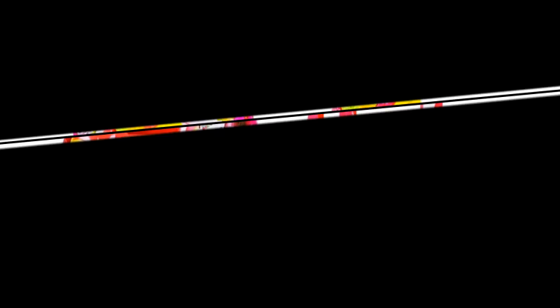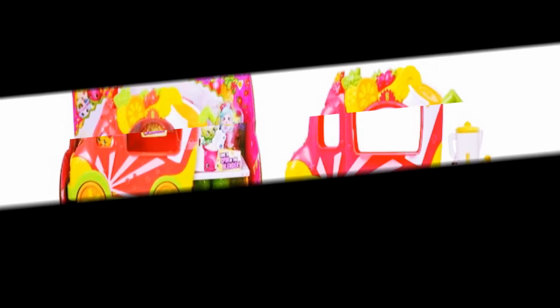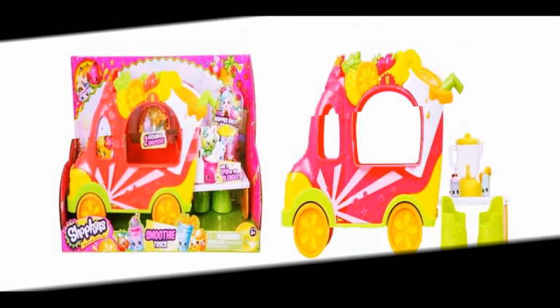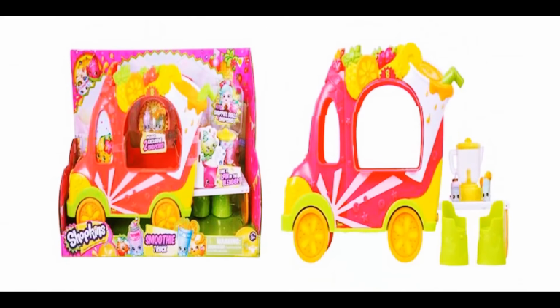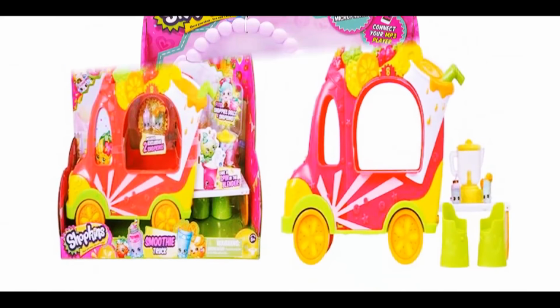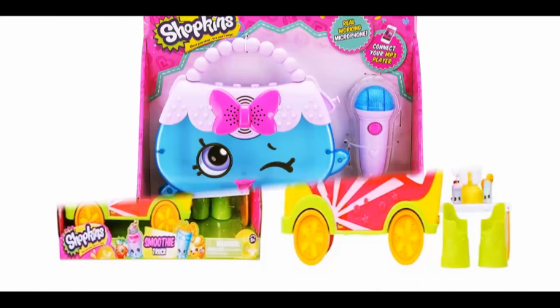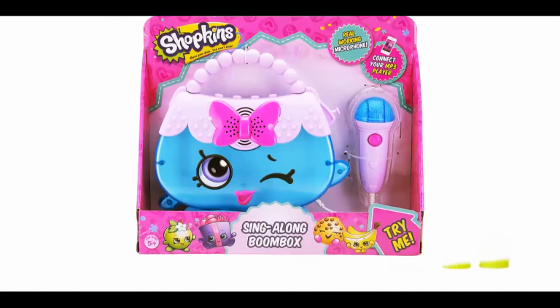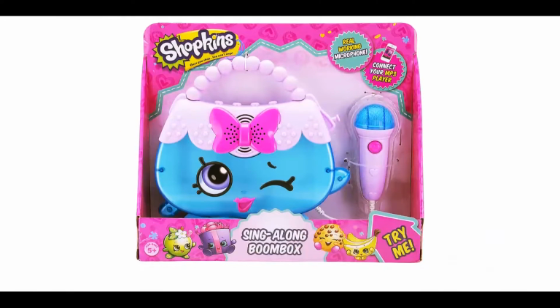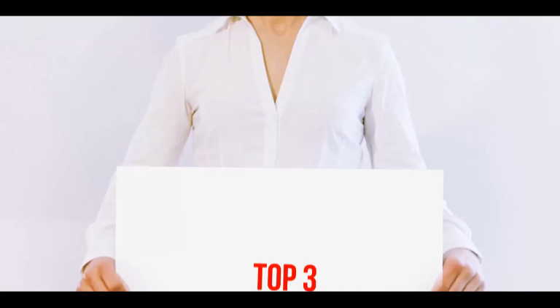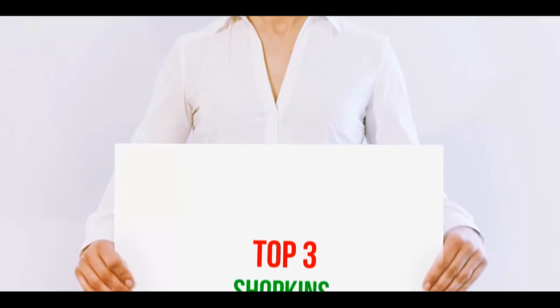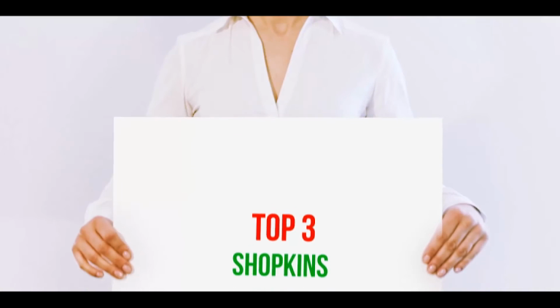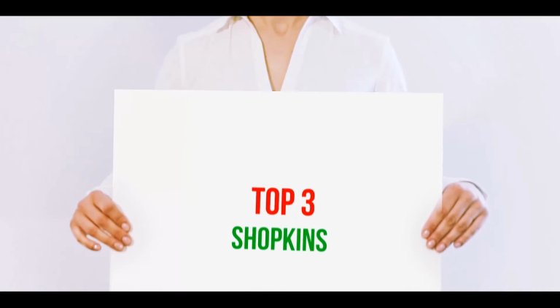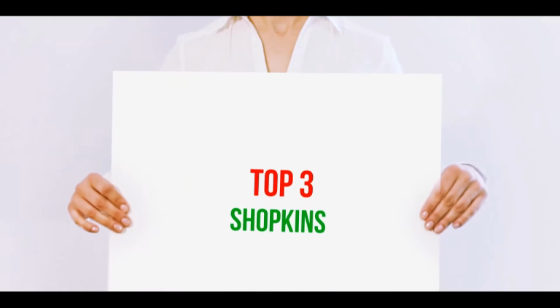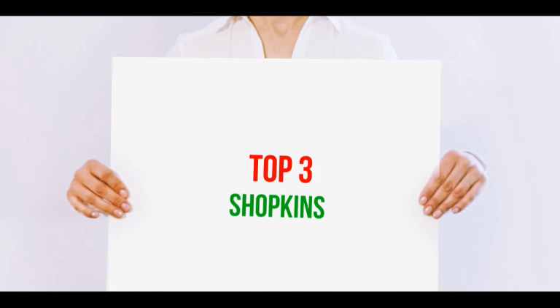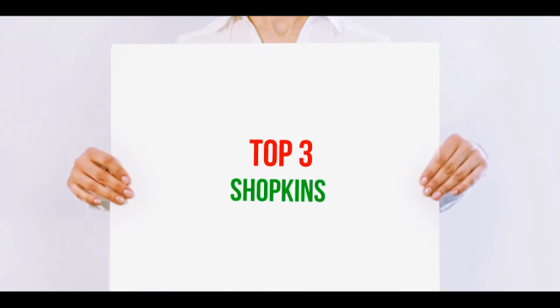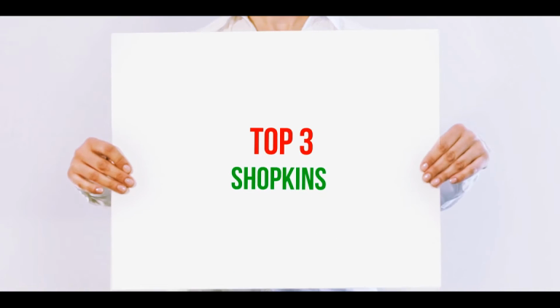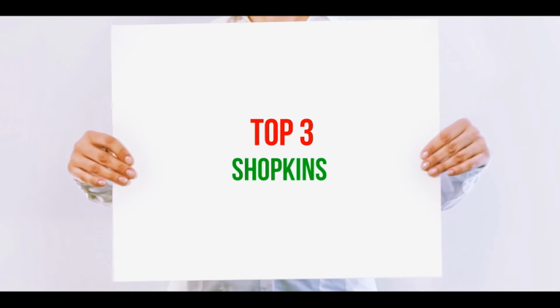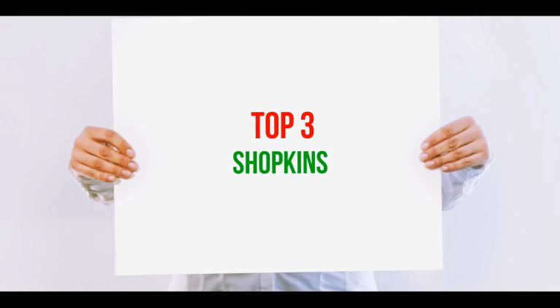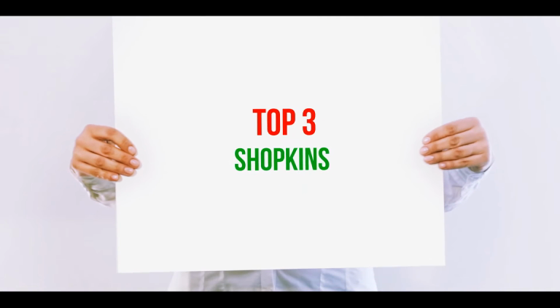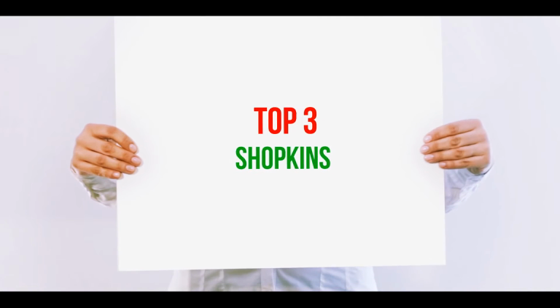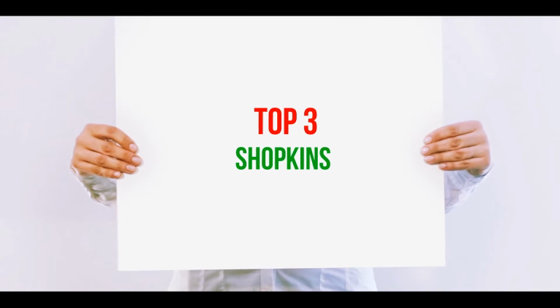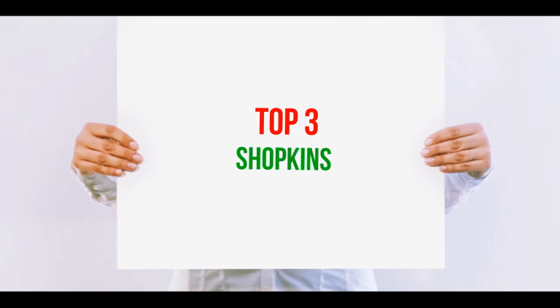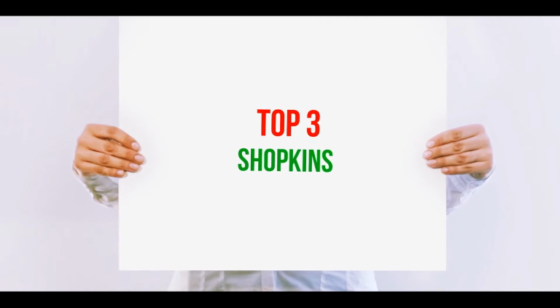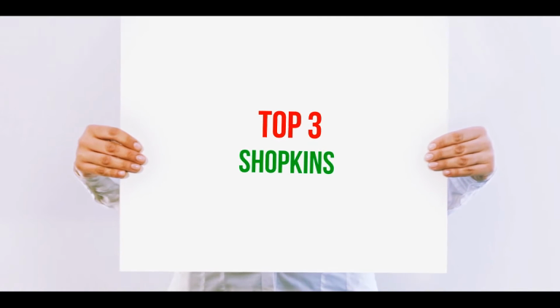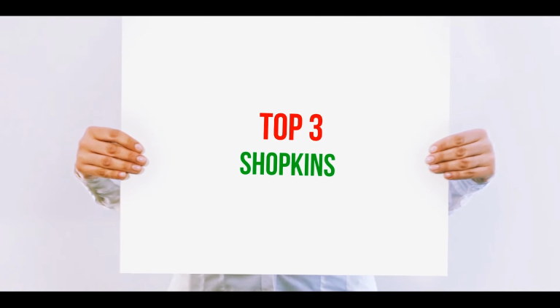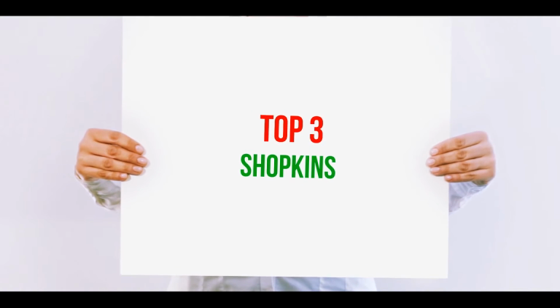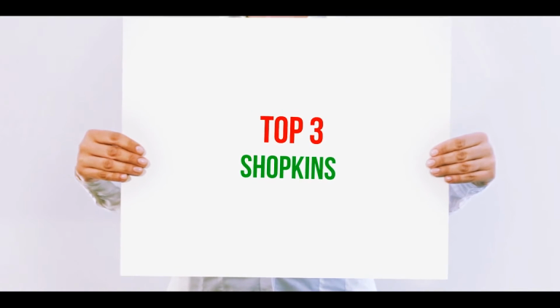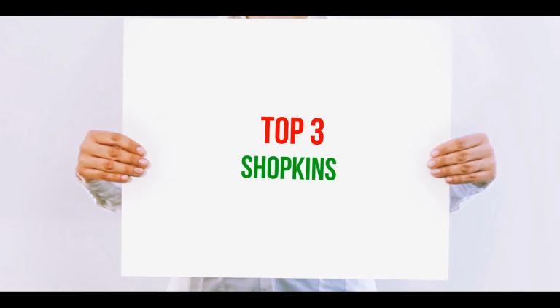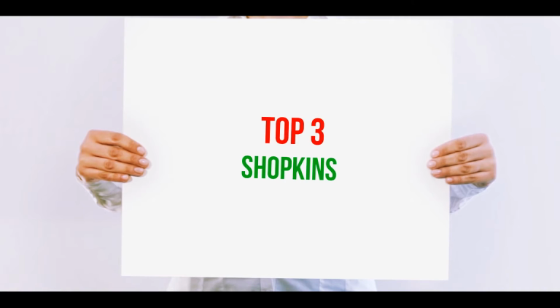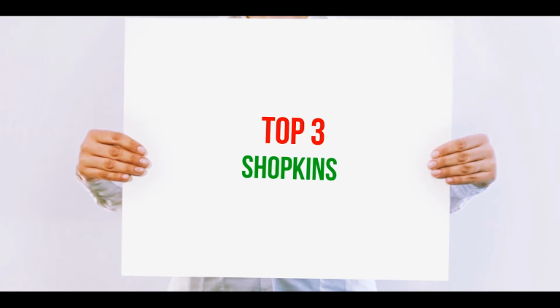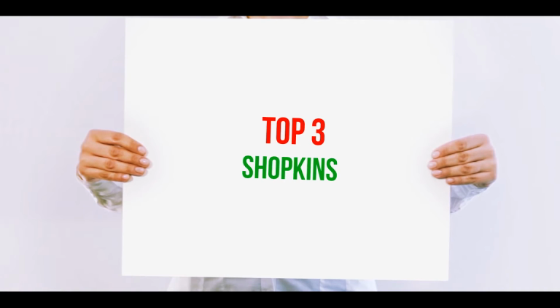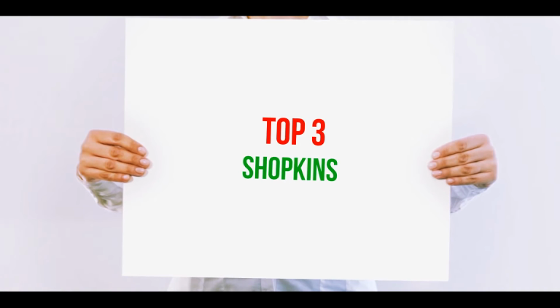Hi guys, welcome back to my channel. In today's video, we're gonna check out the top 3 best Shopkins.